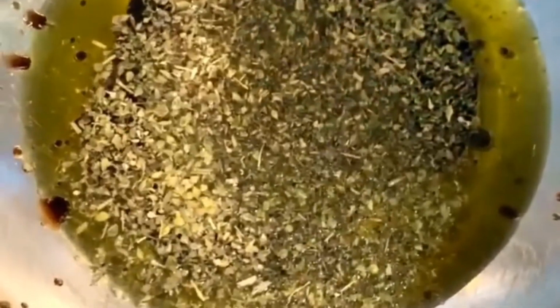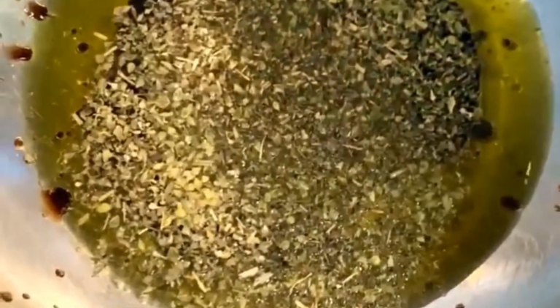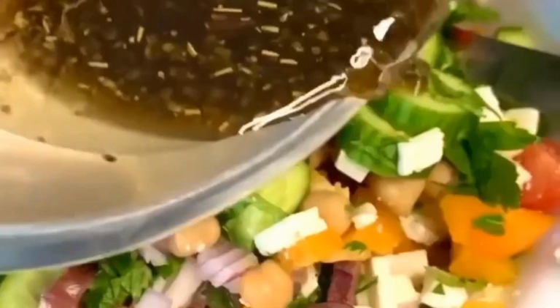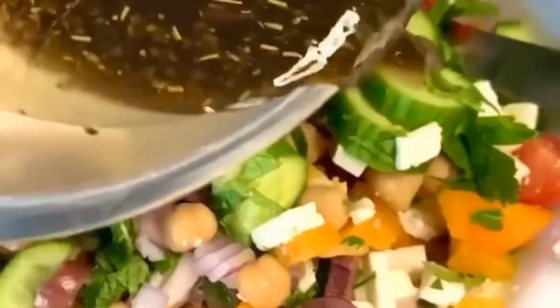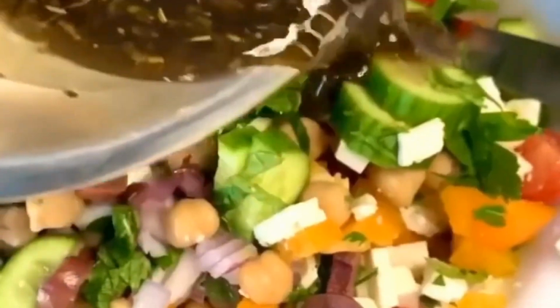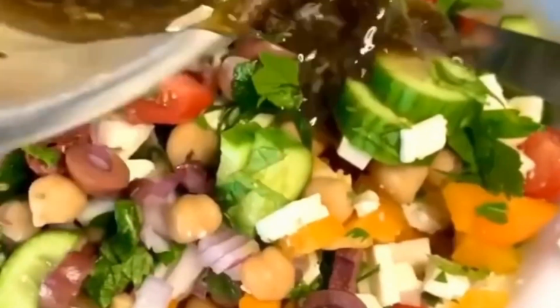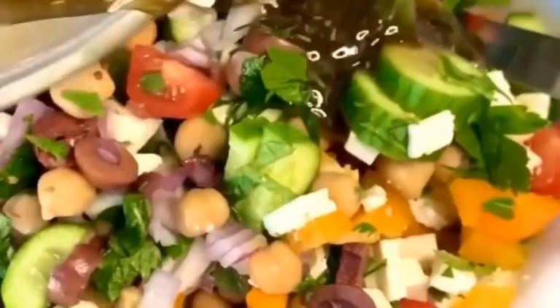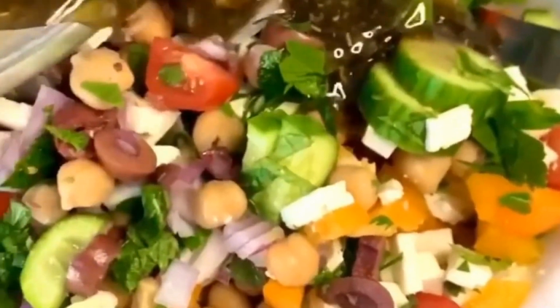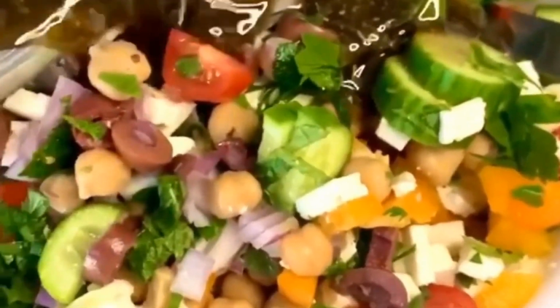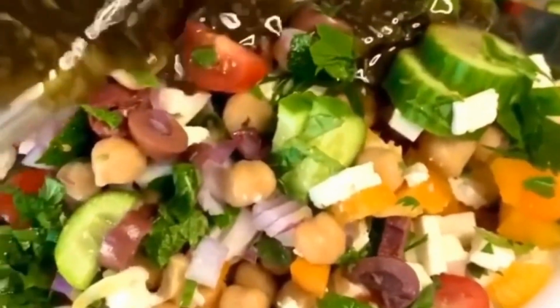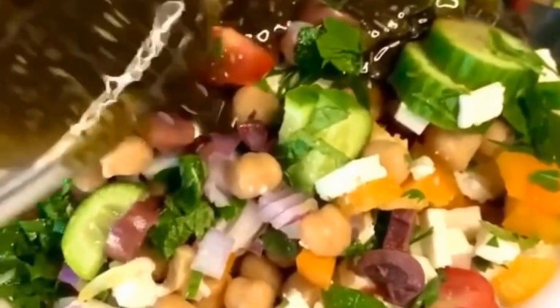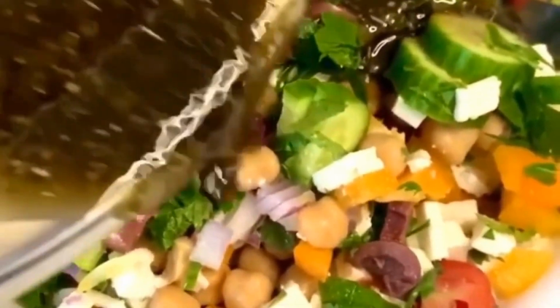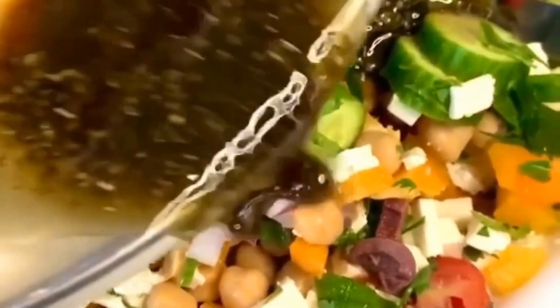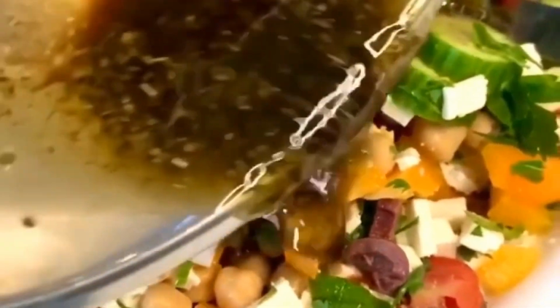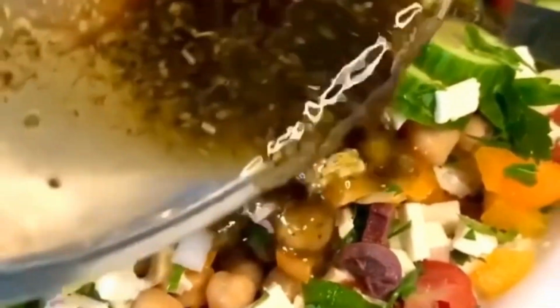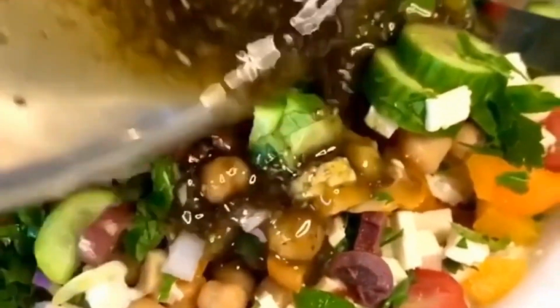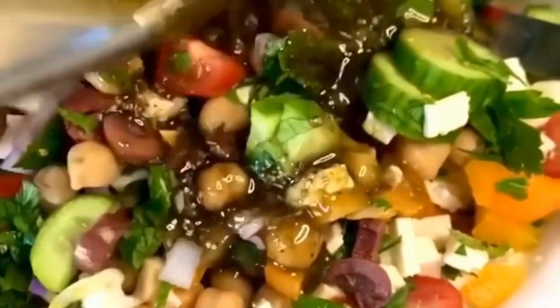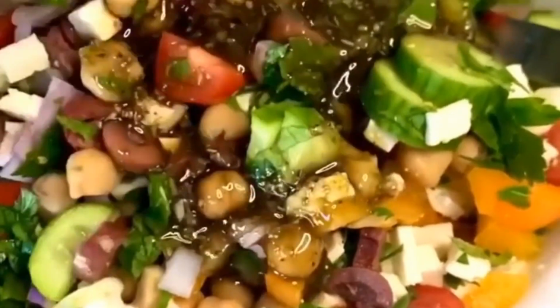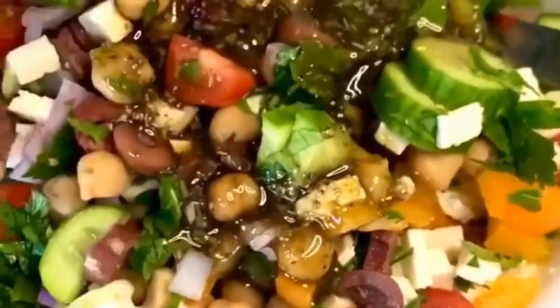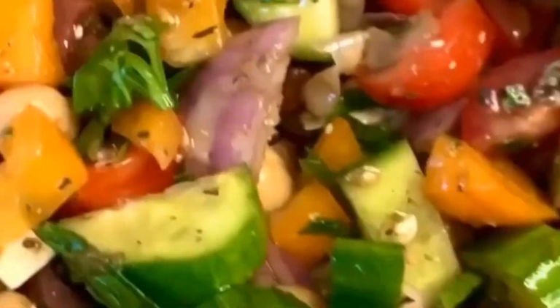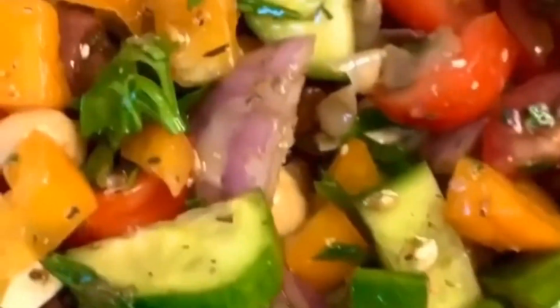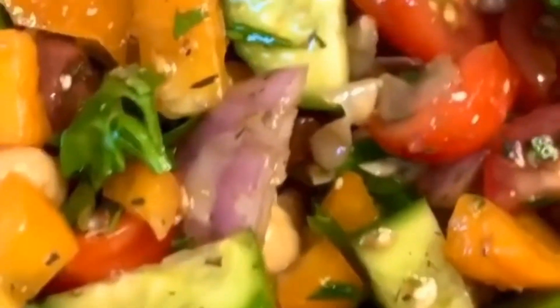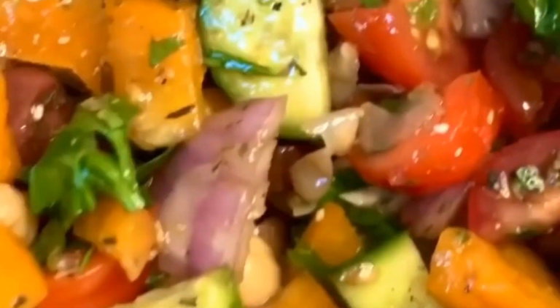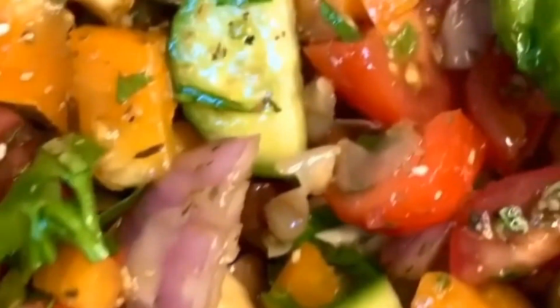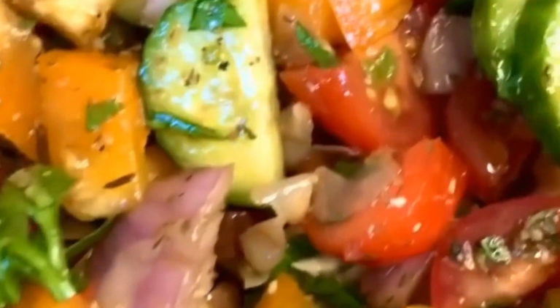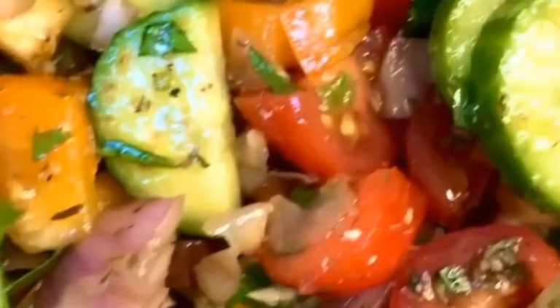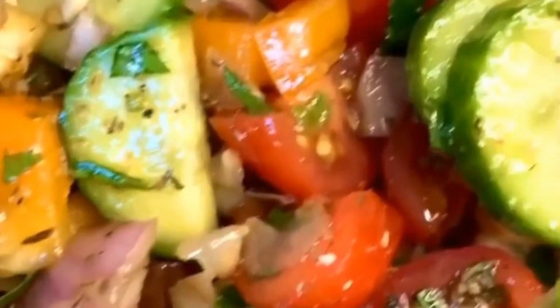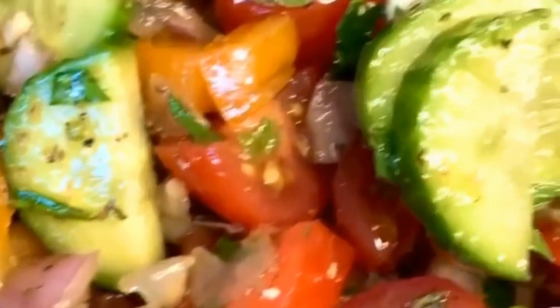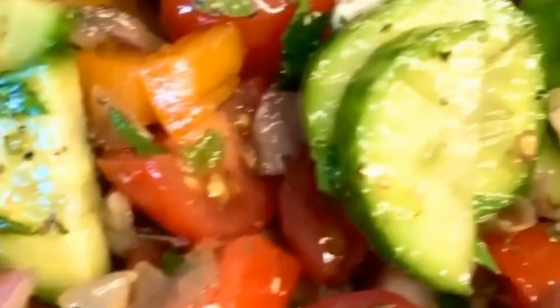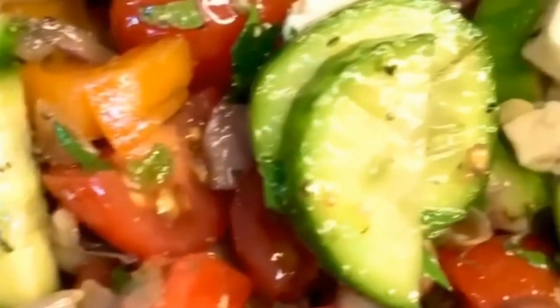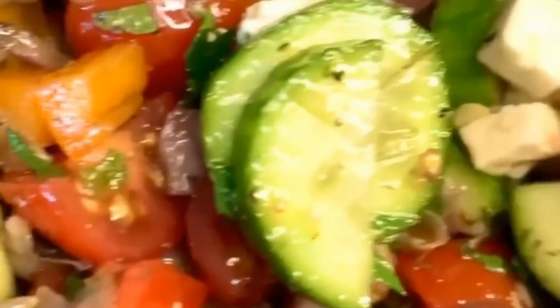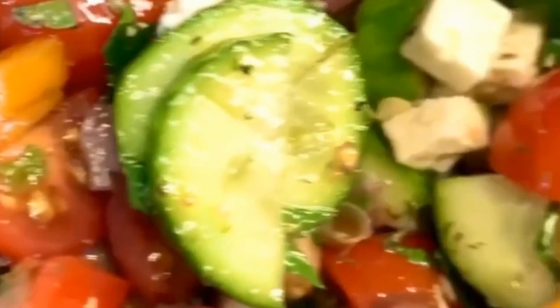Mix that together, pour it over the salad, give it a nice mix, and let it sit for a few minutes. Enjoy!